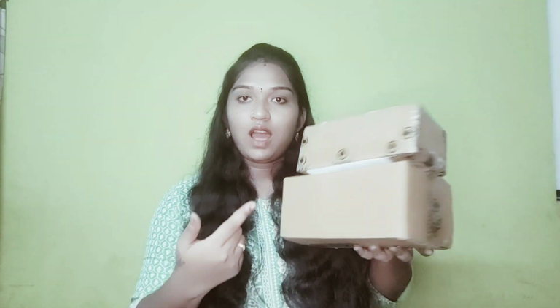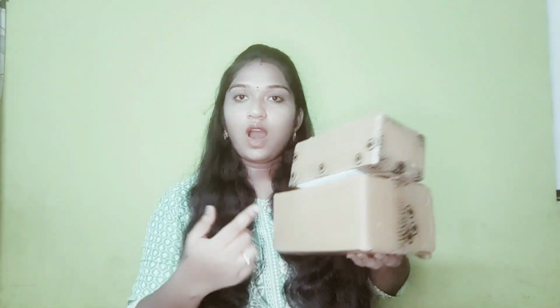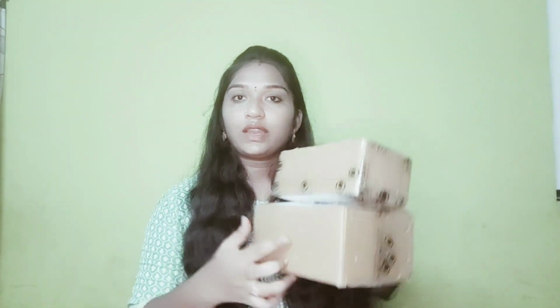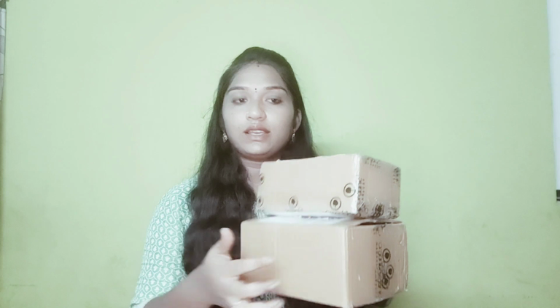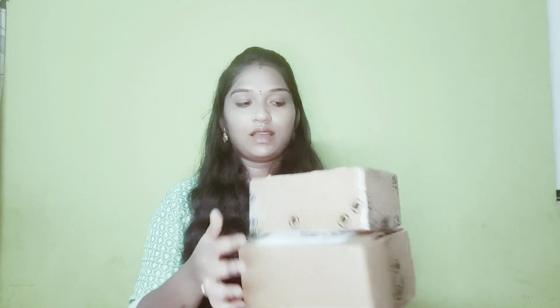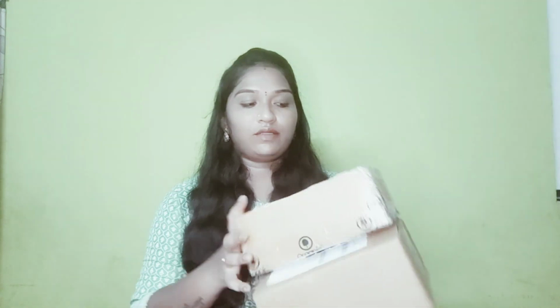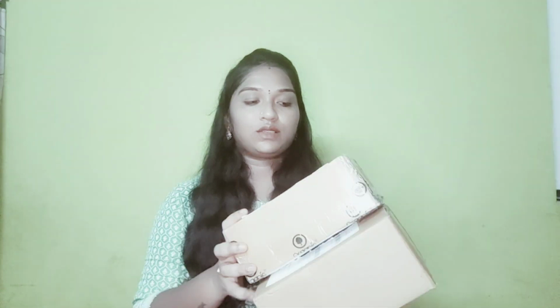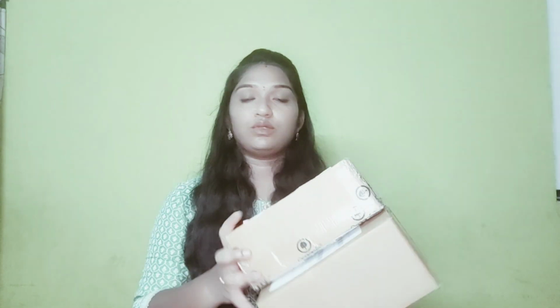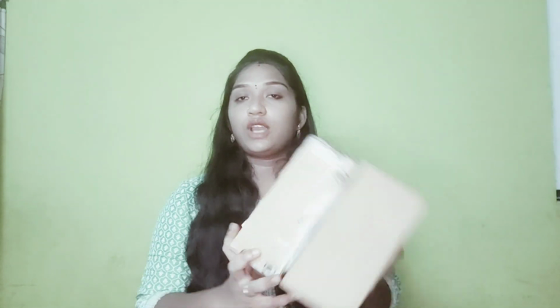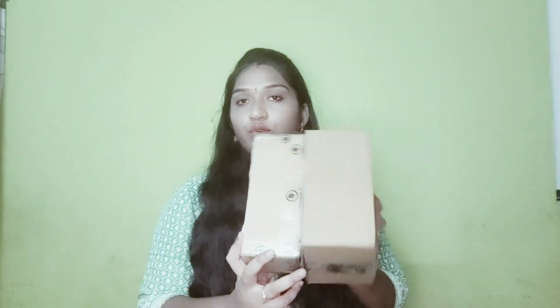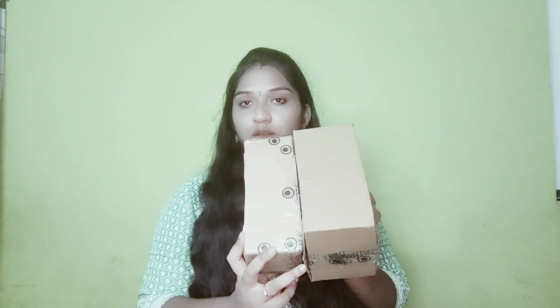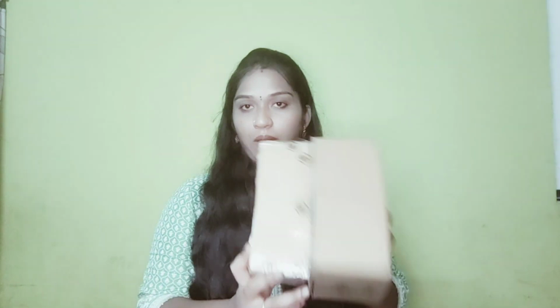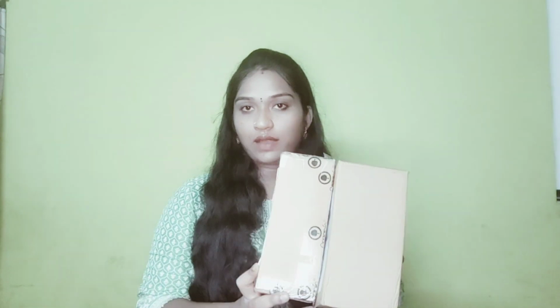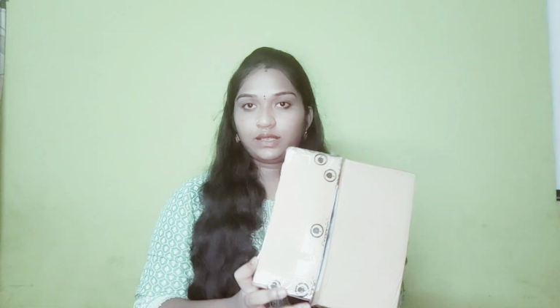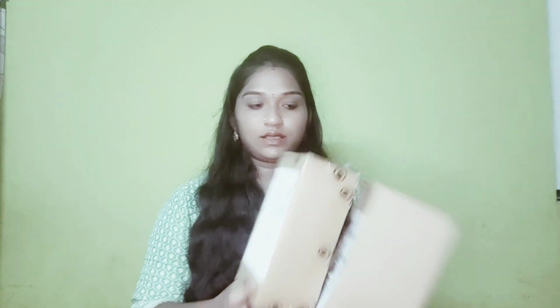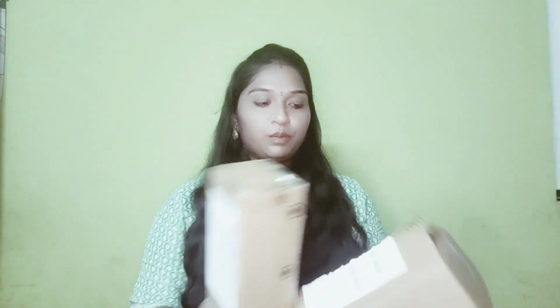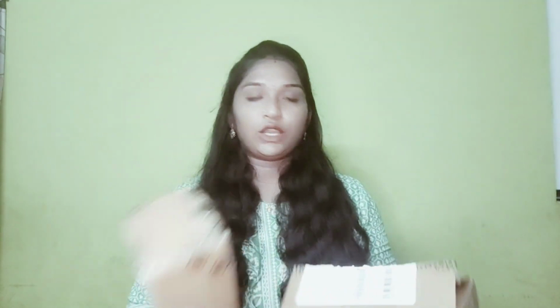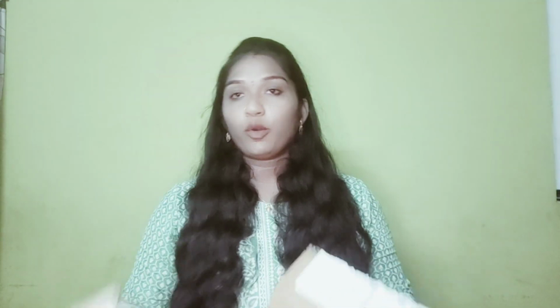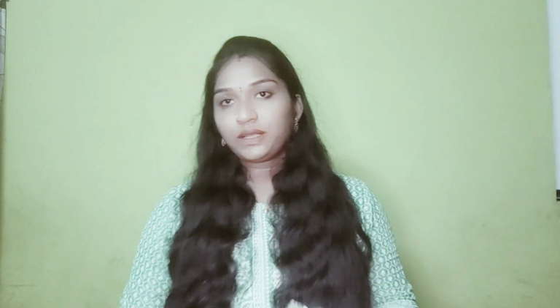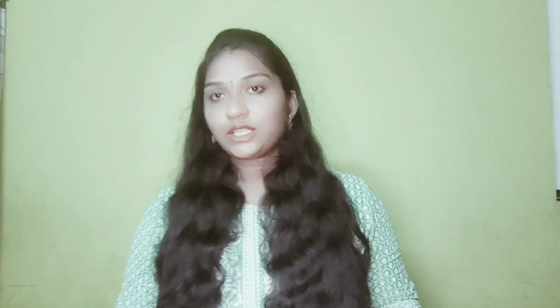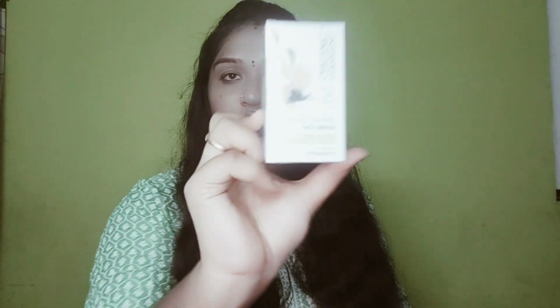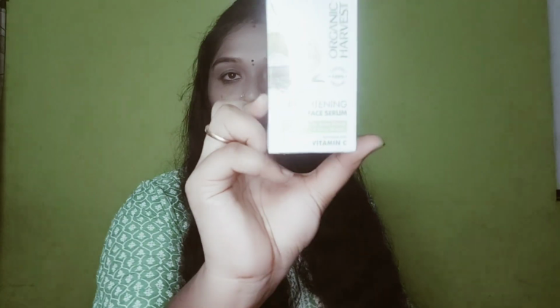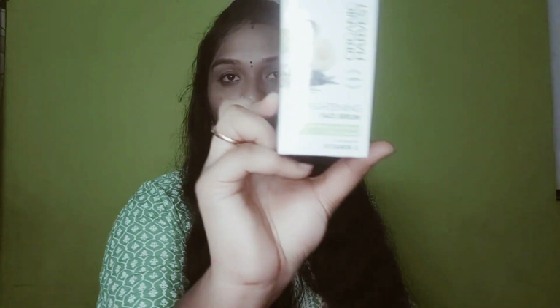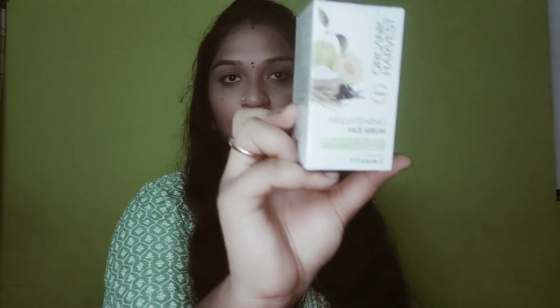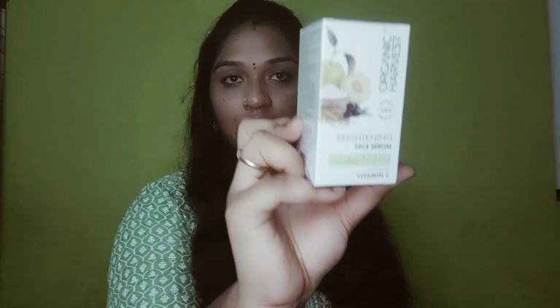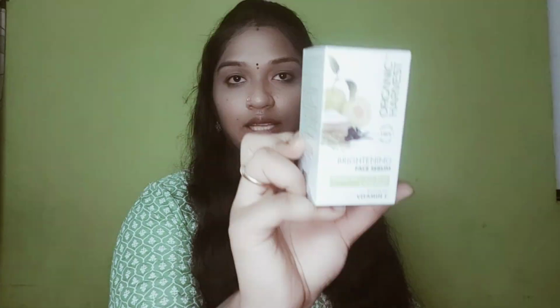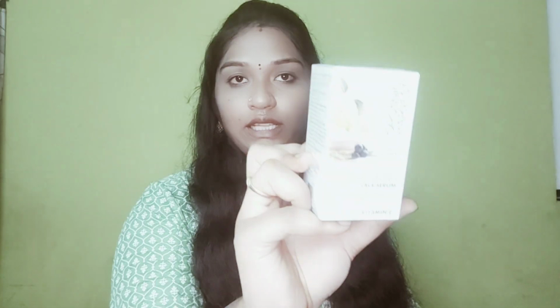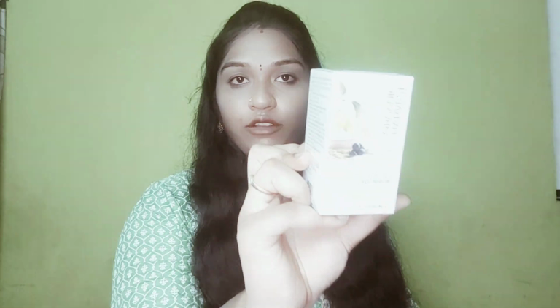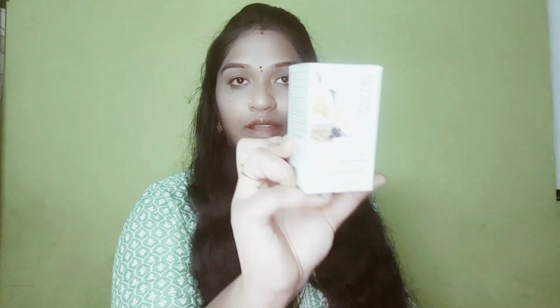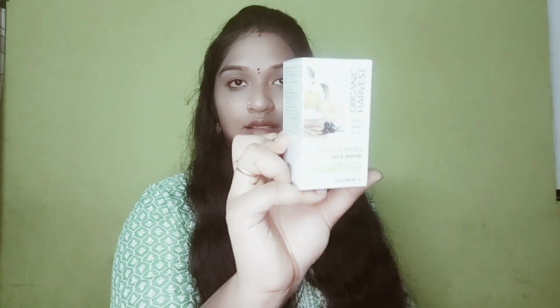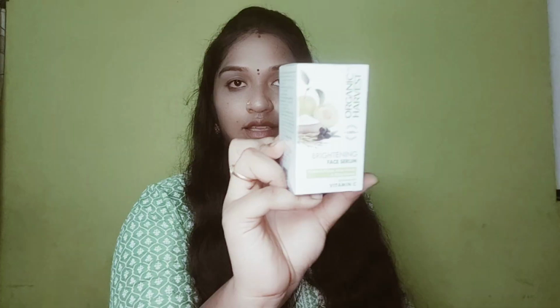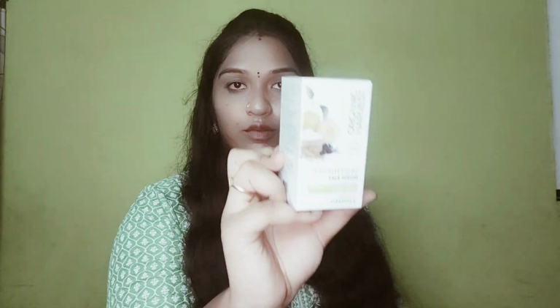Now, I have a few parcels. I opened the first product. This is face serum.